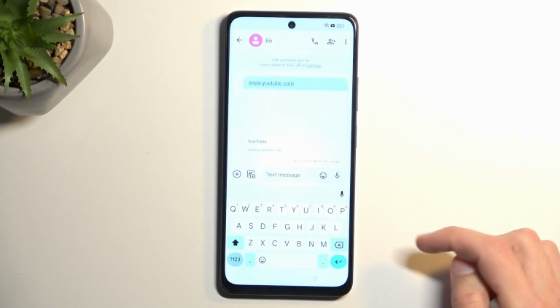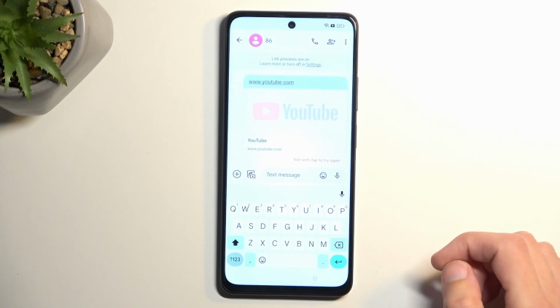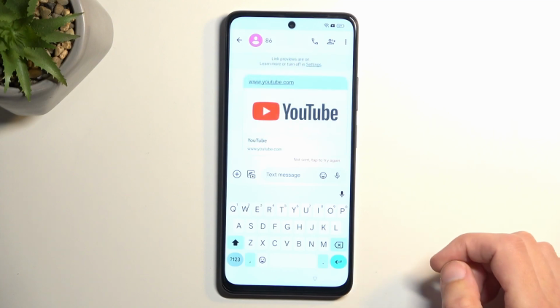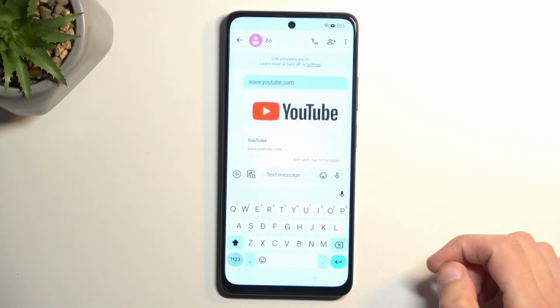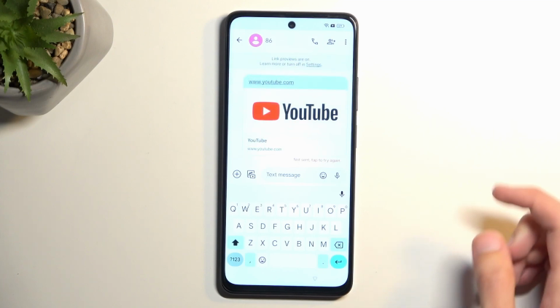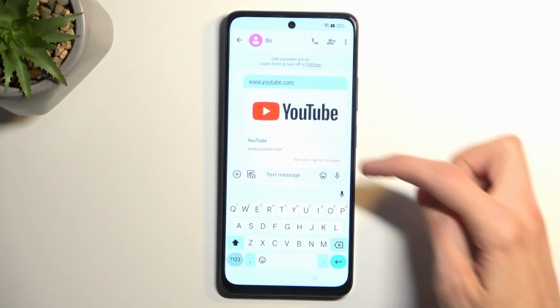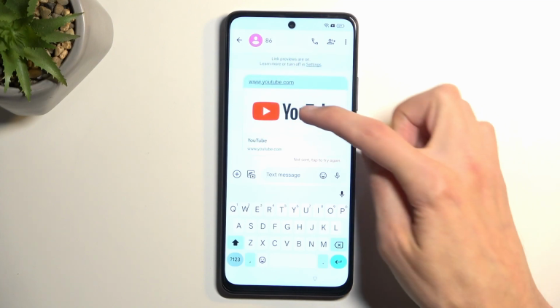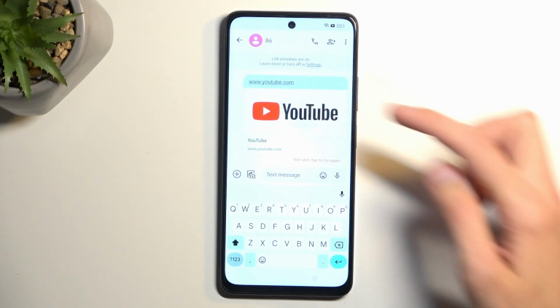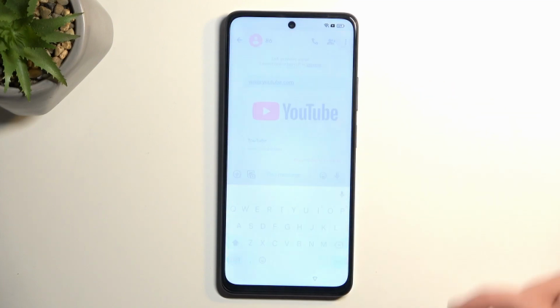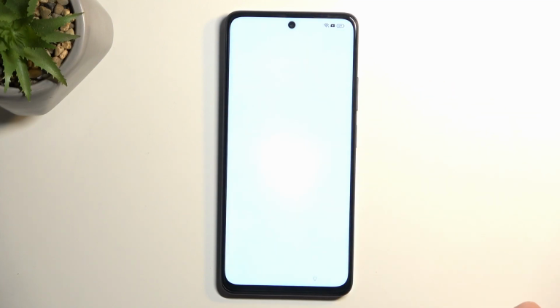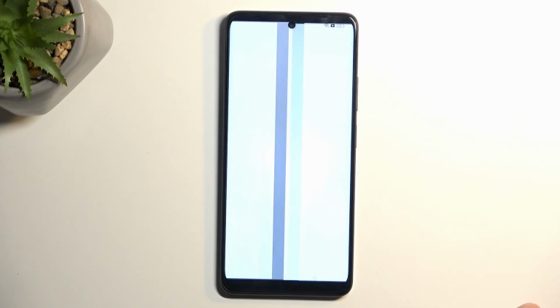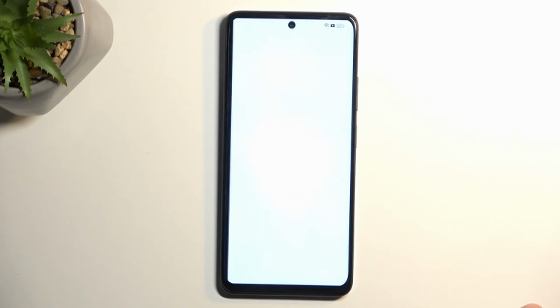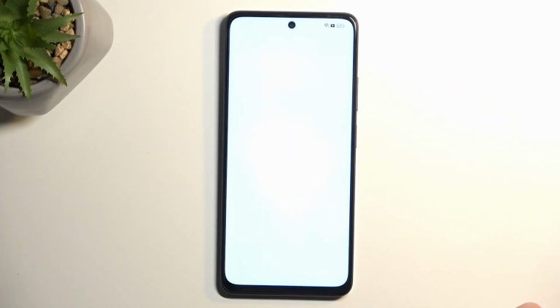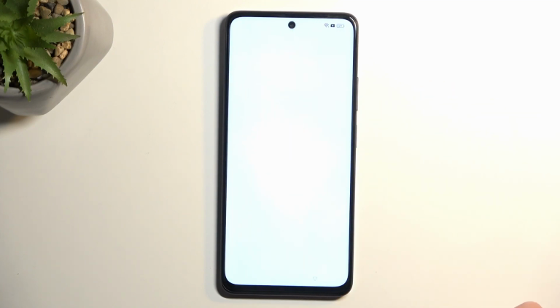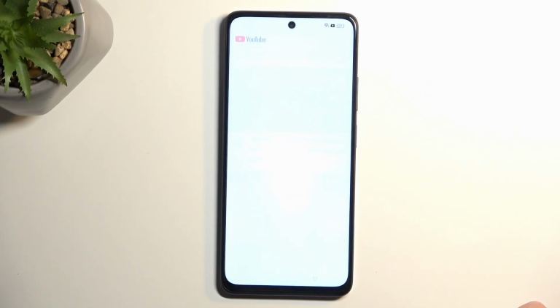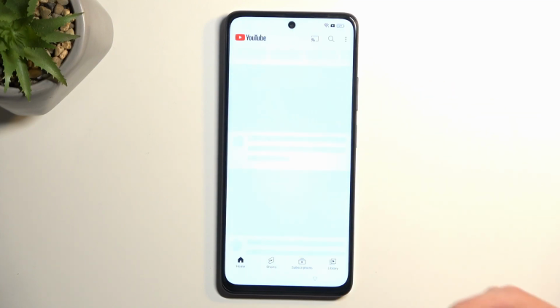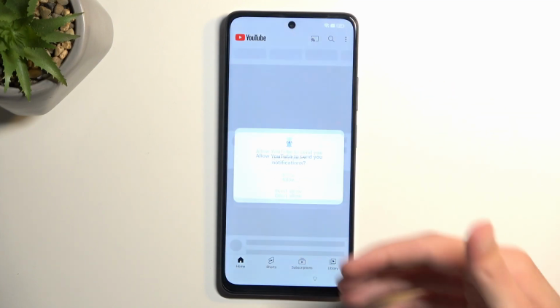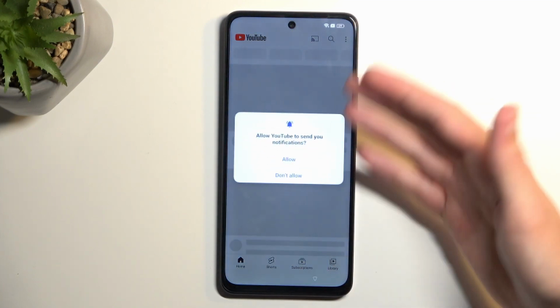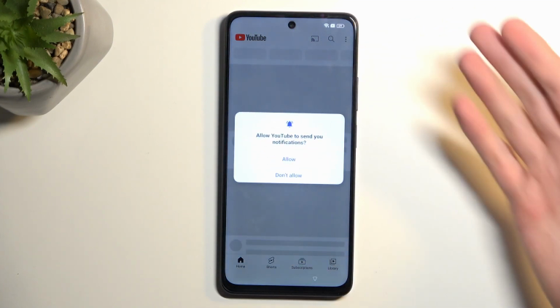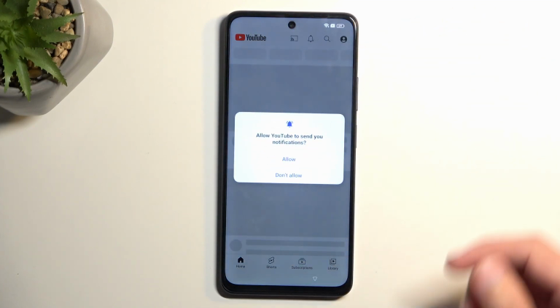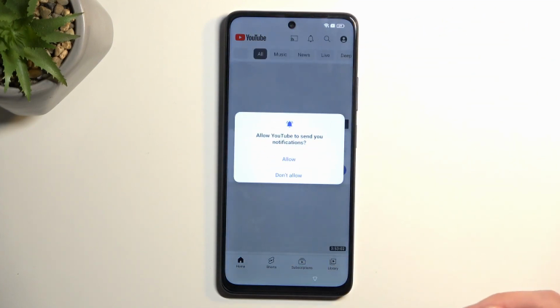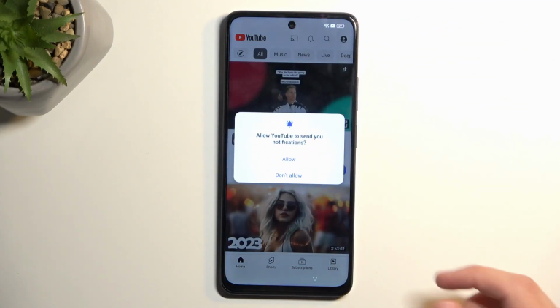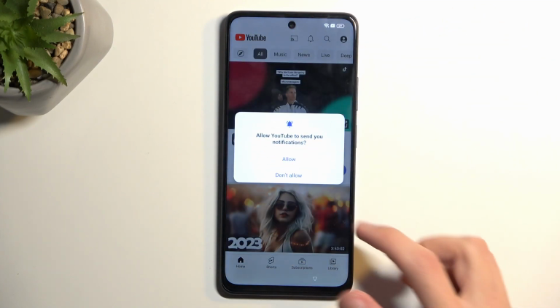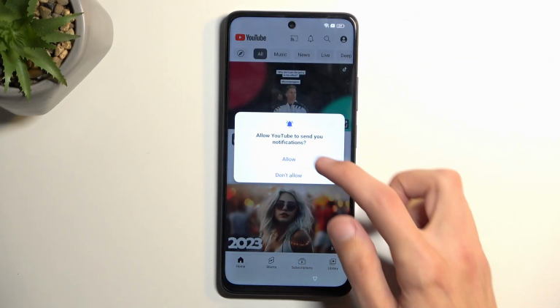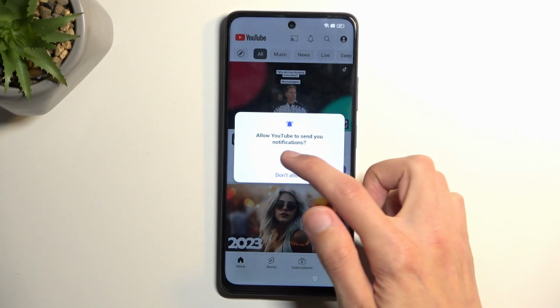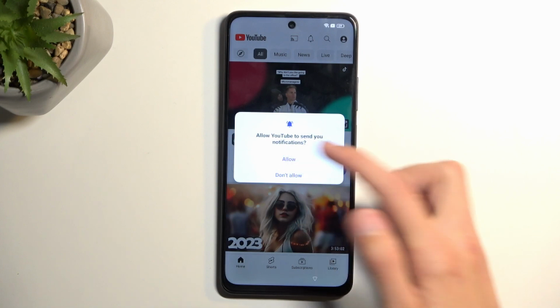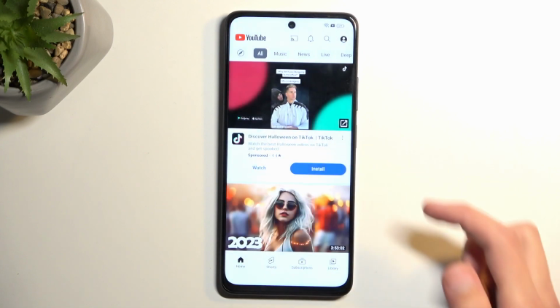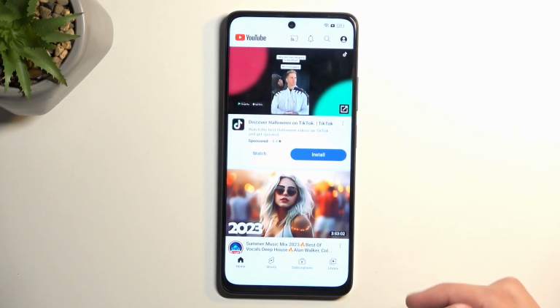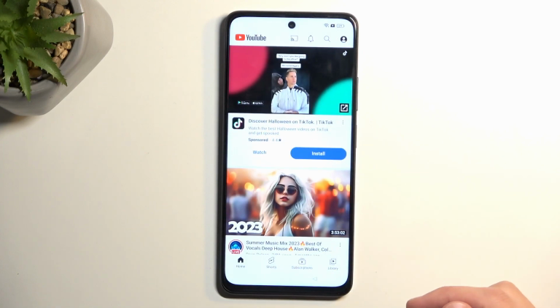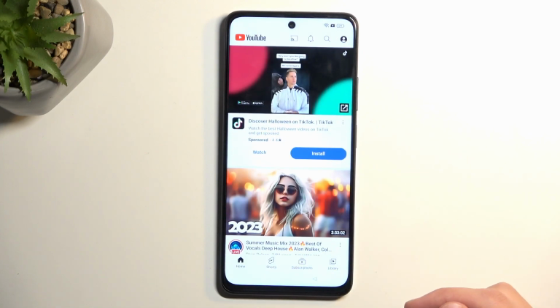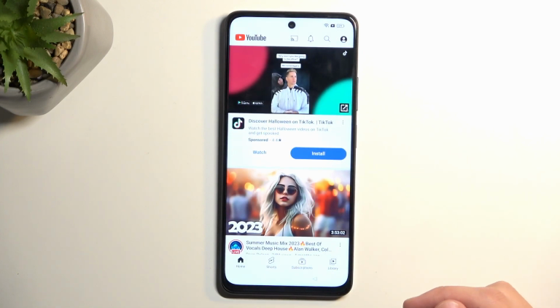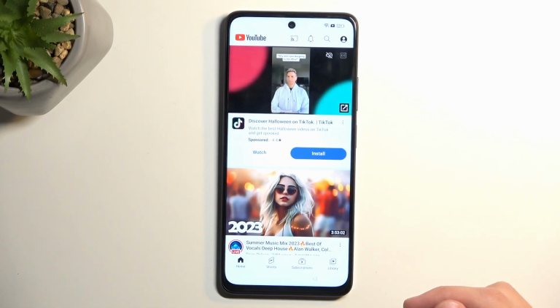Give it a moment and then click on the YouTube image, and as you can see it opens up in a full window format.